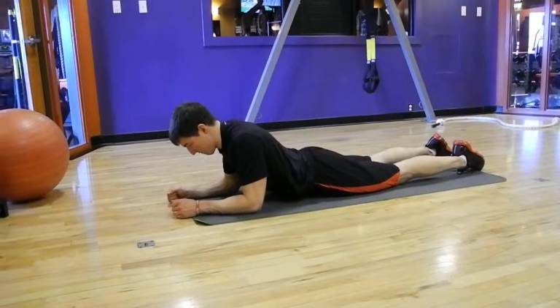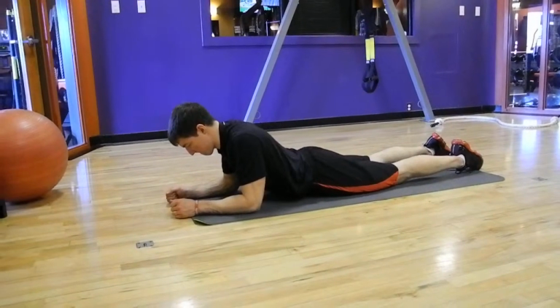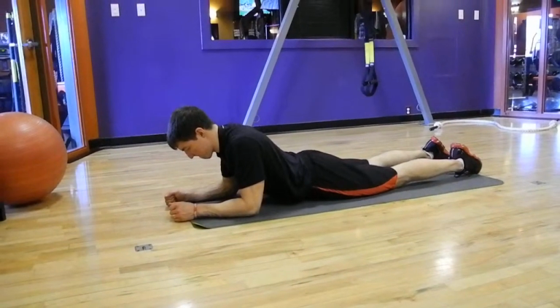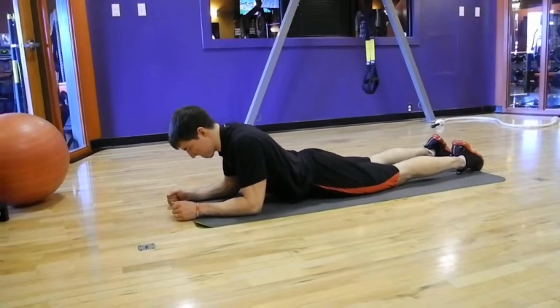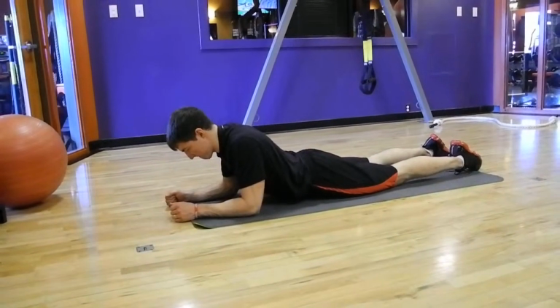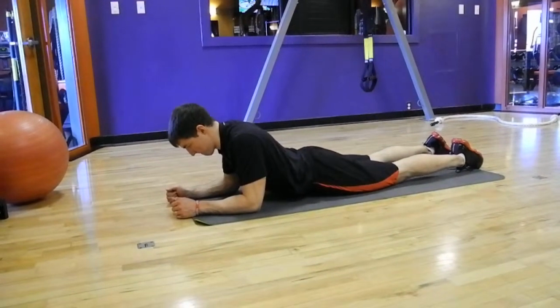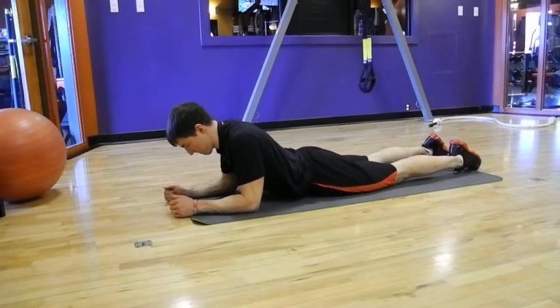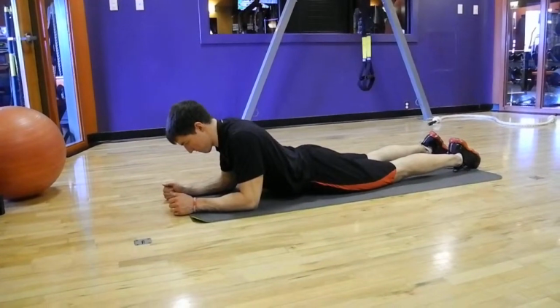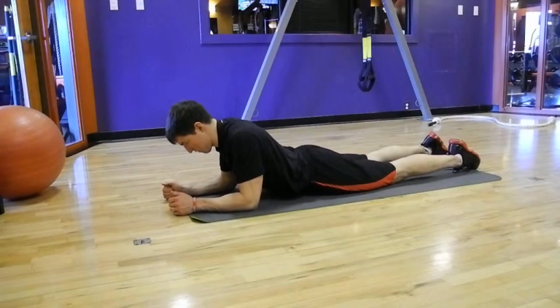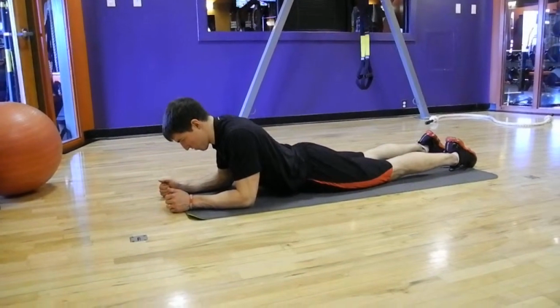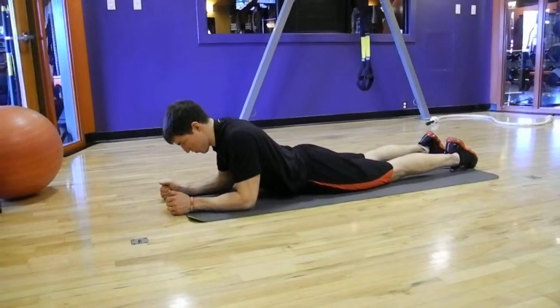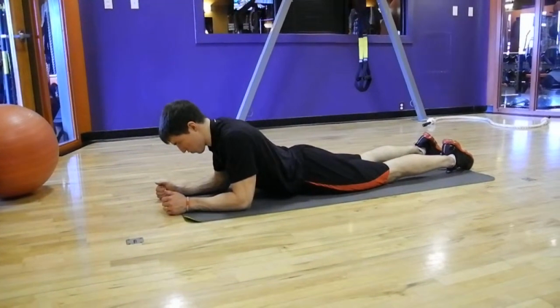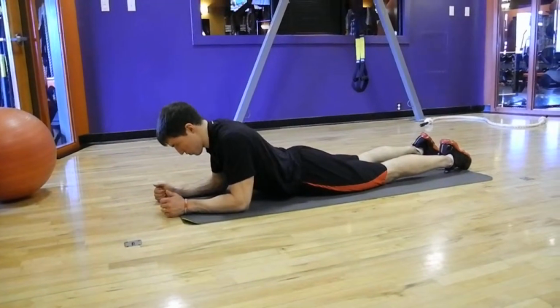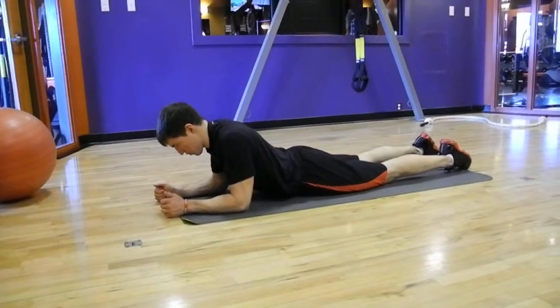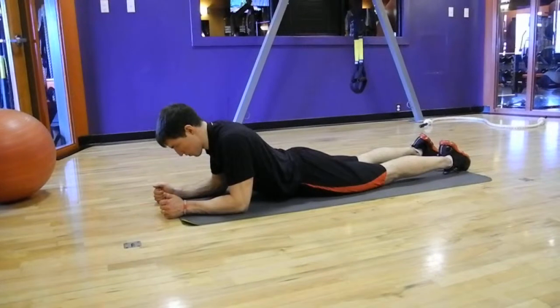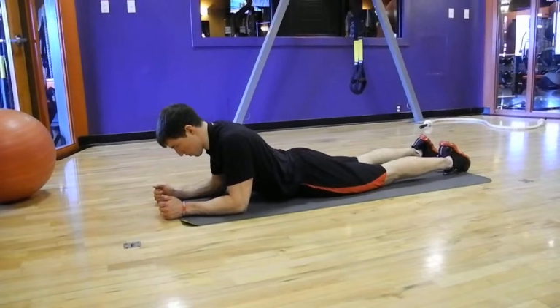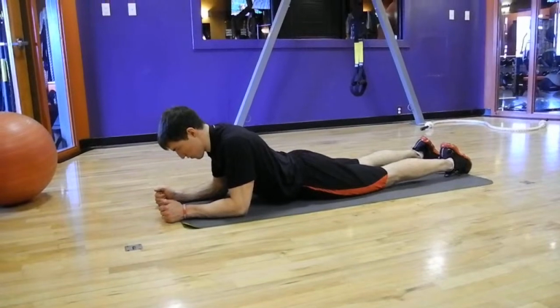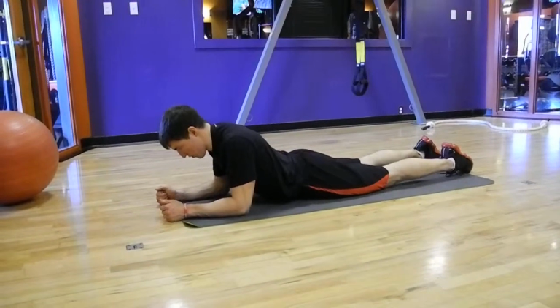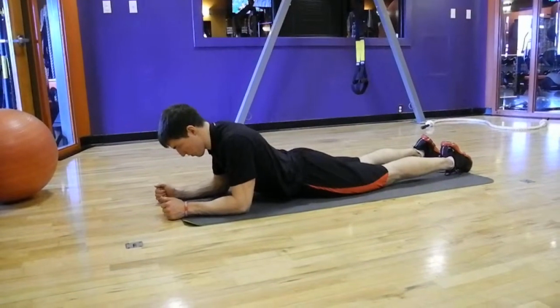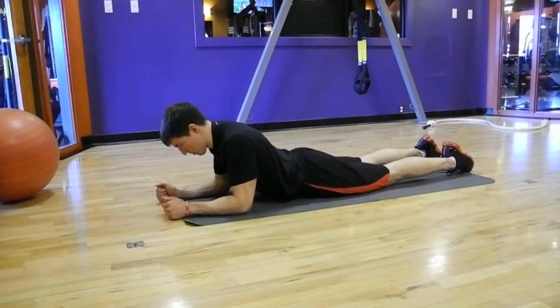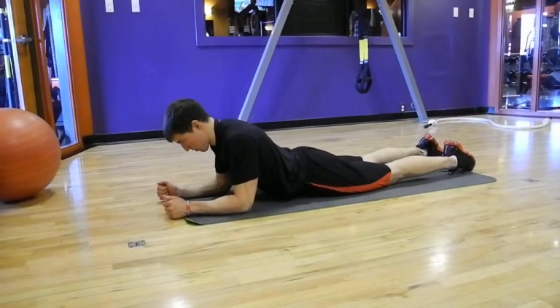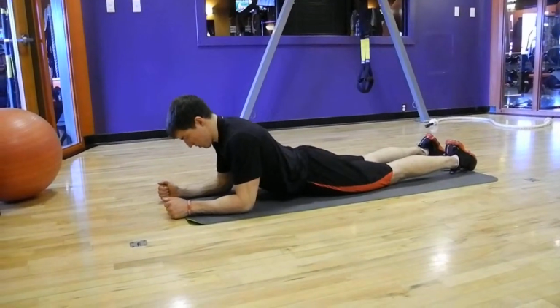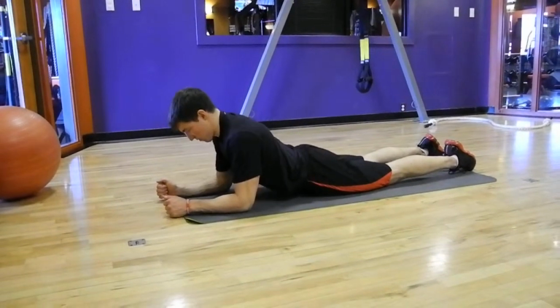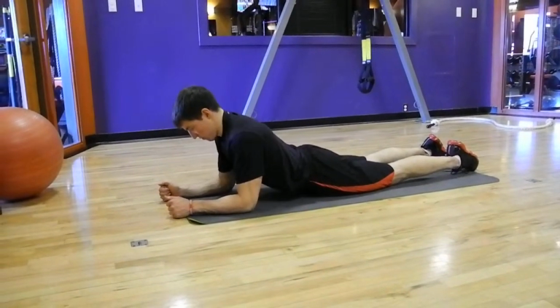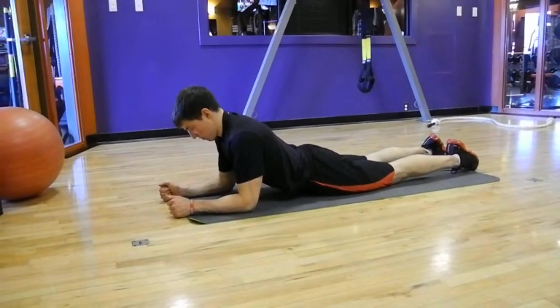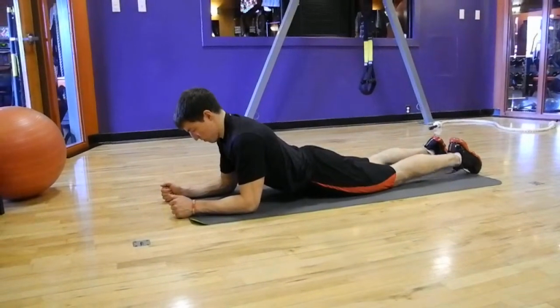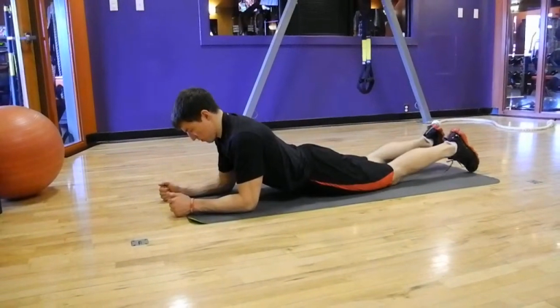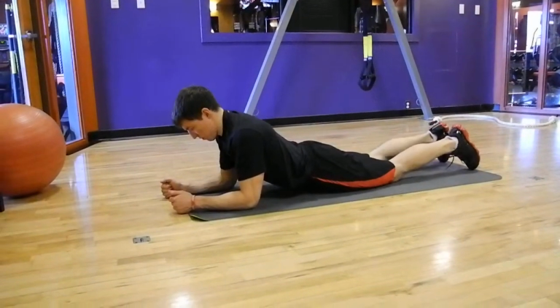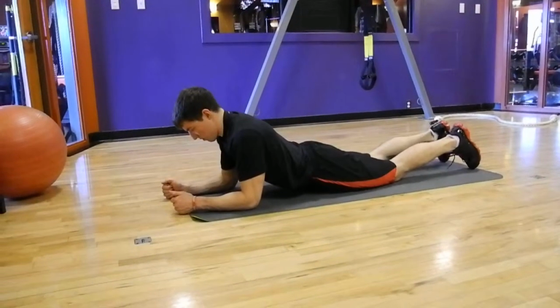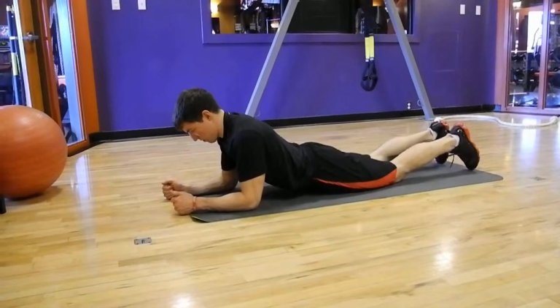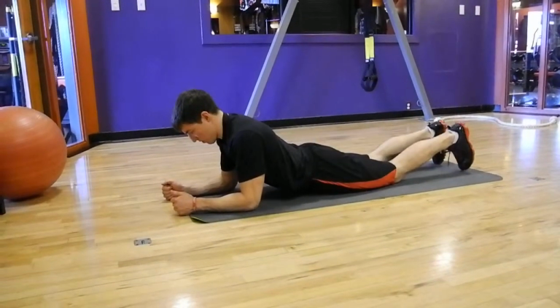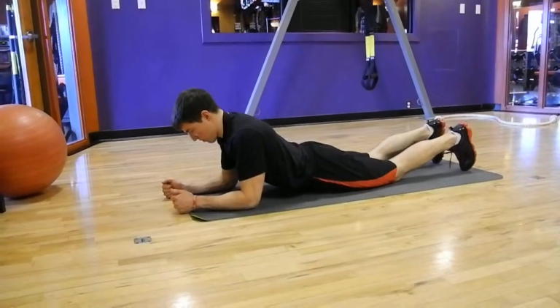Fitness Test Plank Beginner Level. Lying on your stomach with your upper body propped up on your elbows and activate your core muscles.